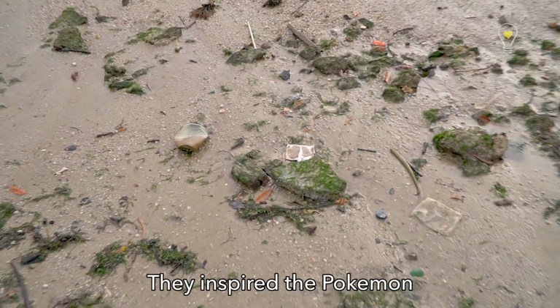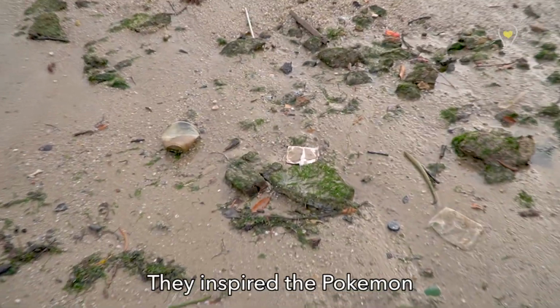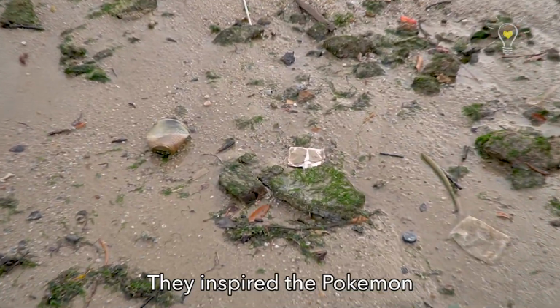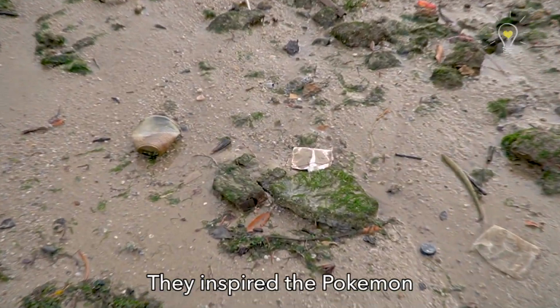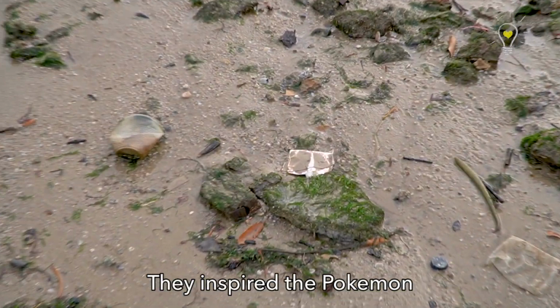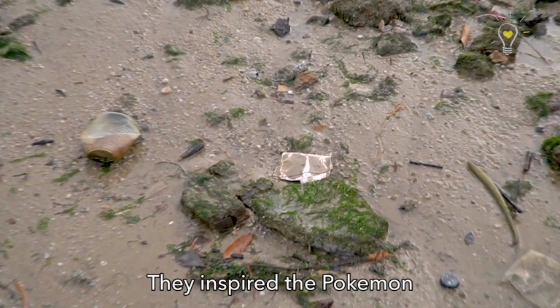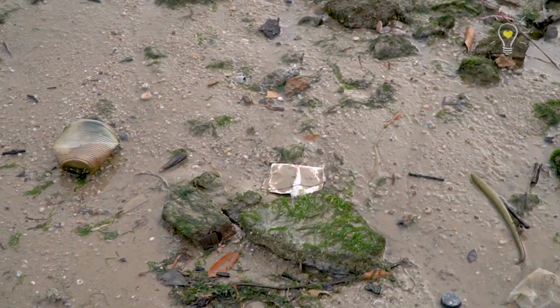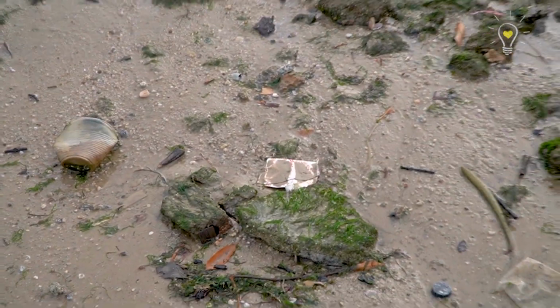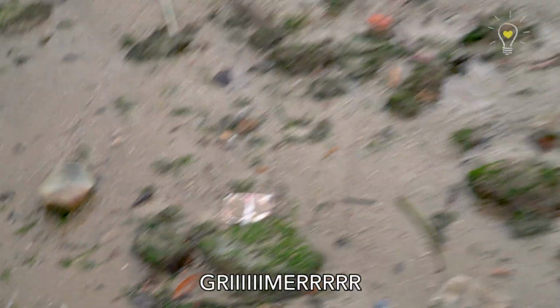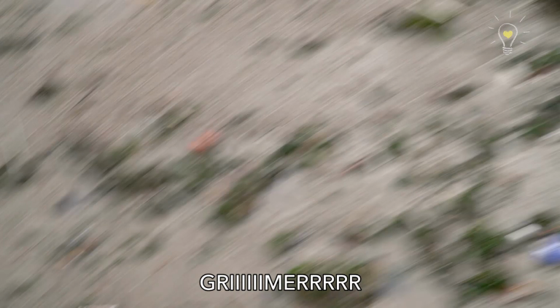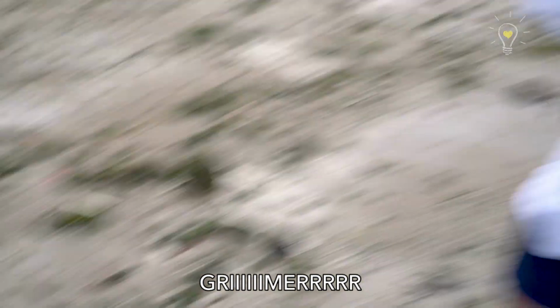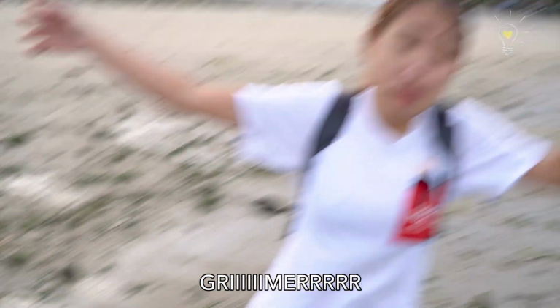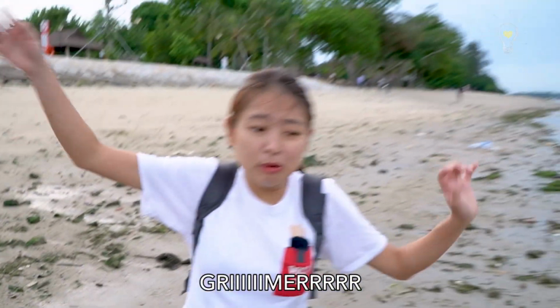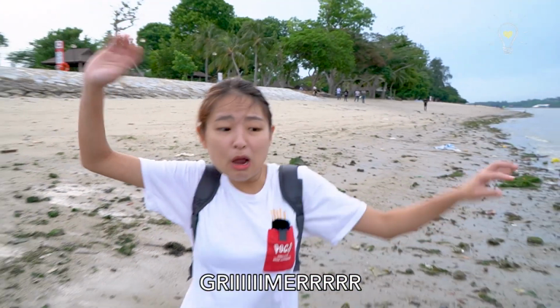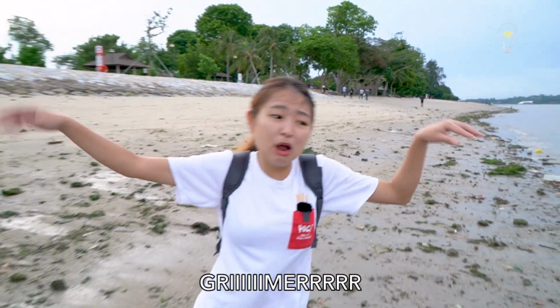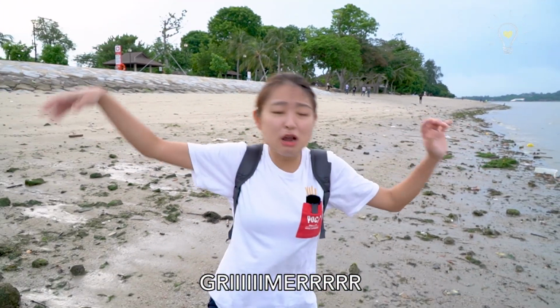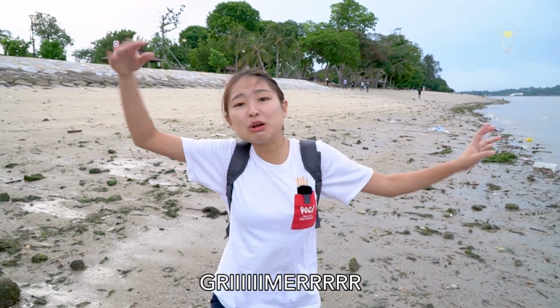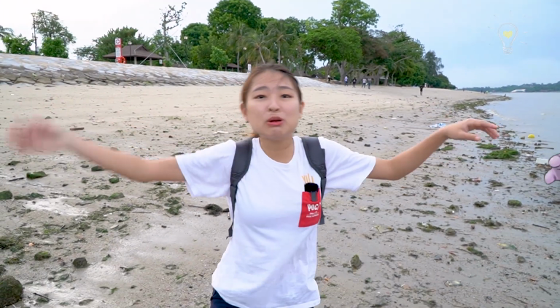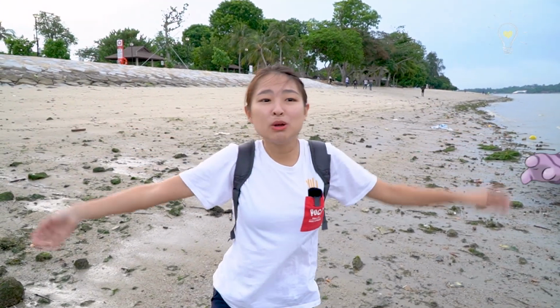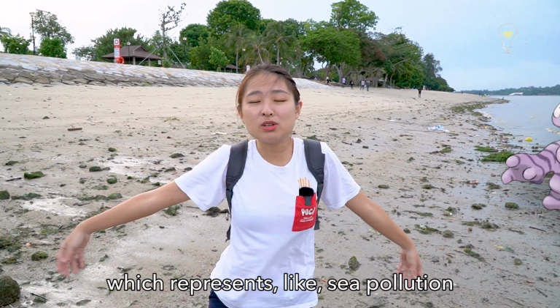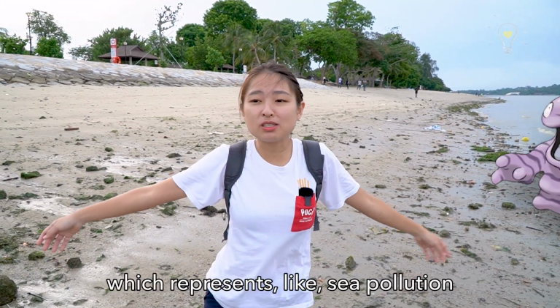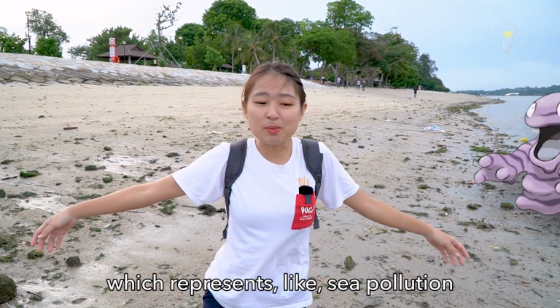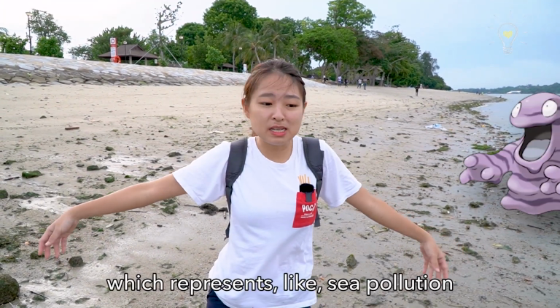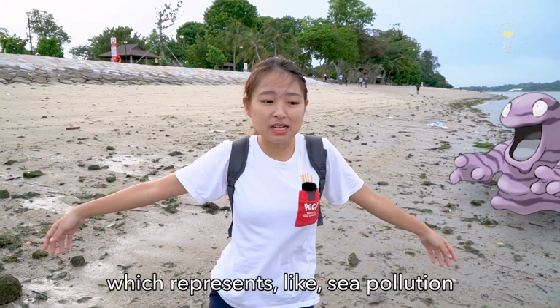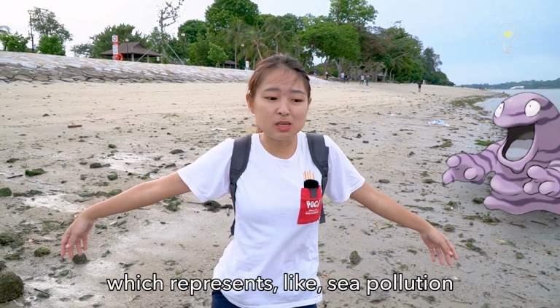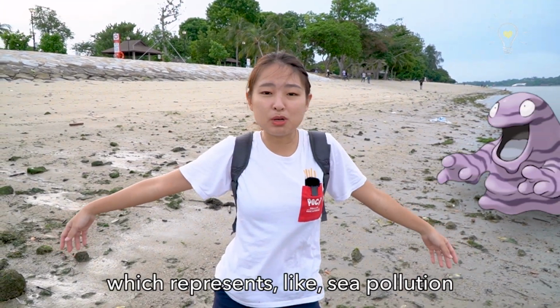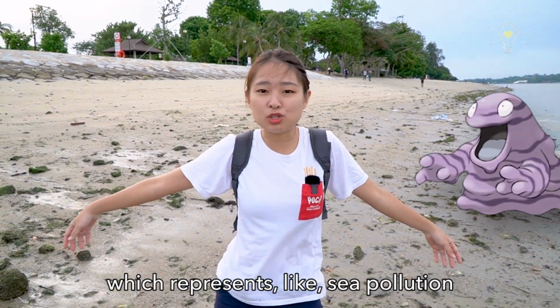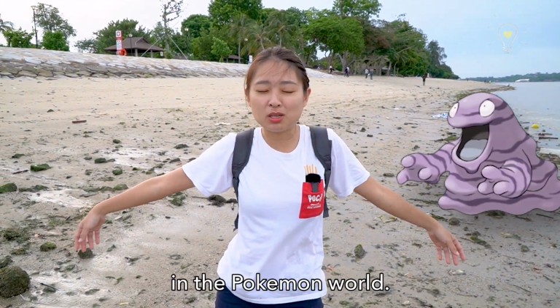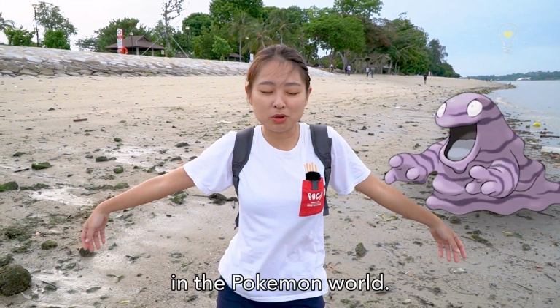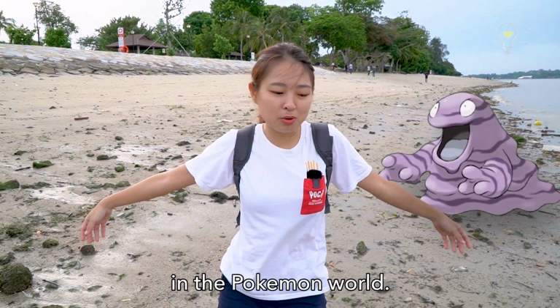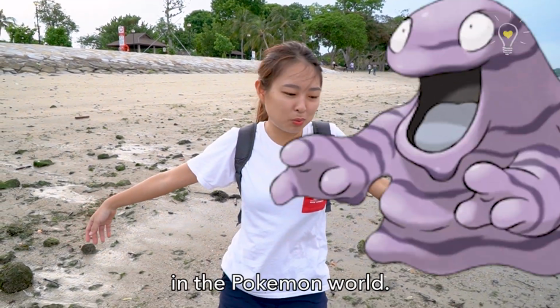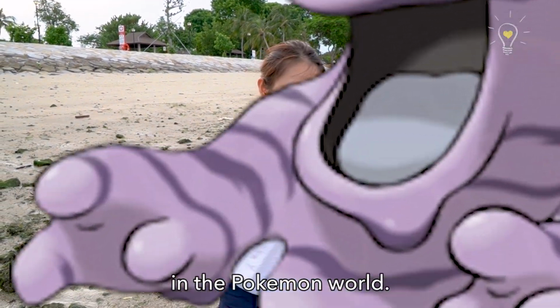This is why the Pokemon Grimer exists — it represents sea pollution in the Pokemon world.